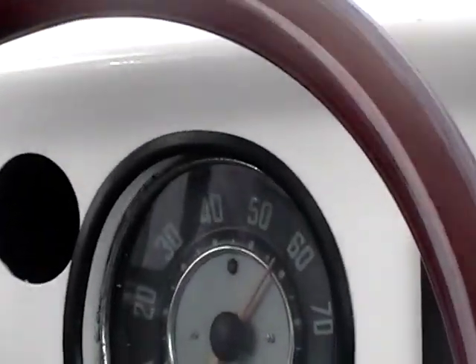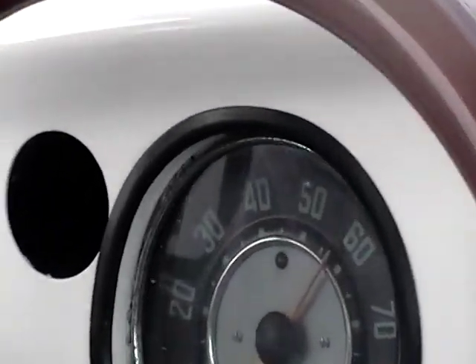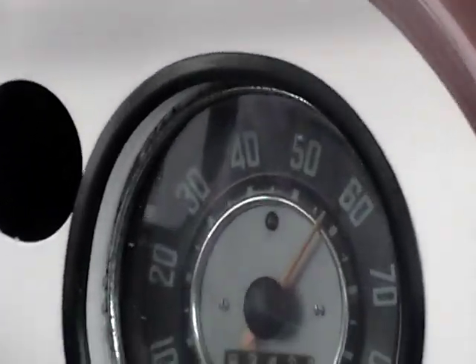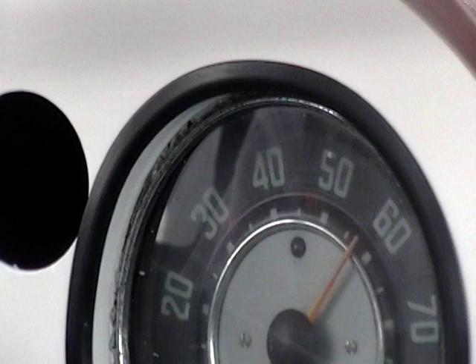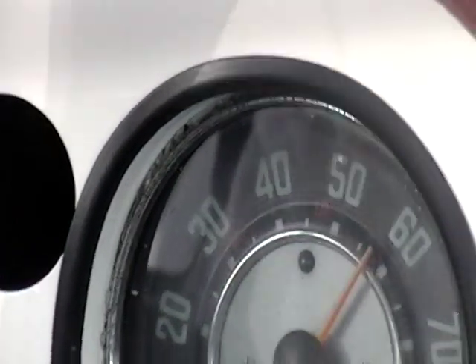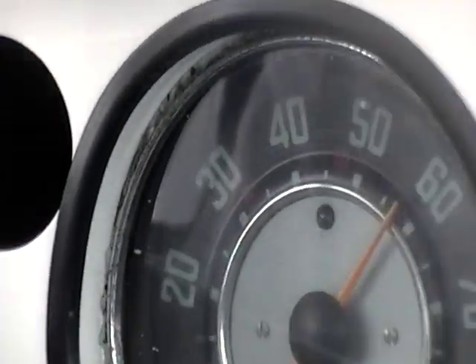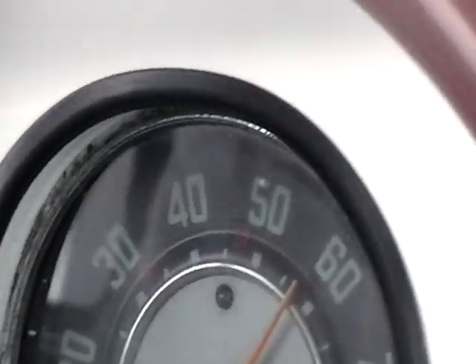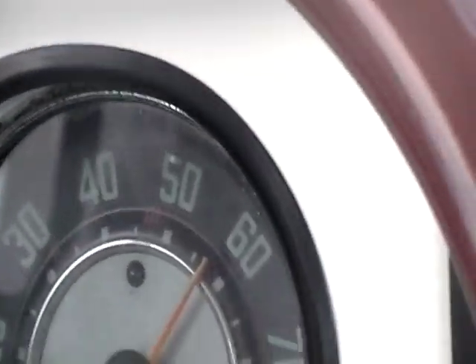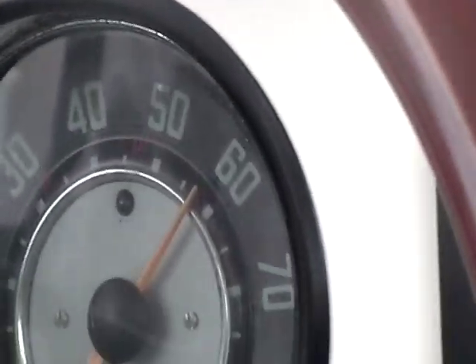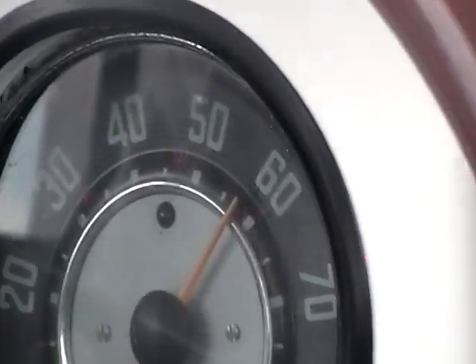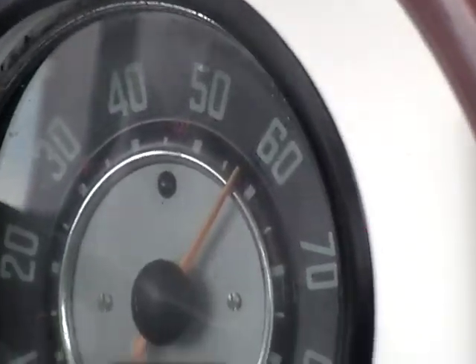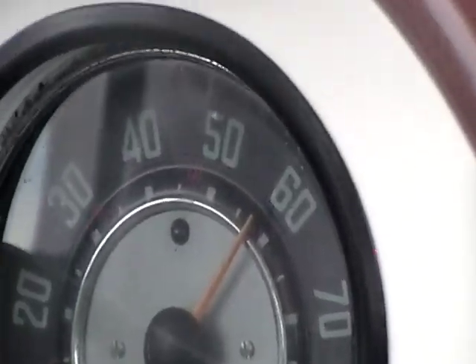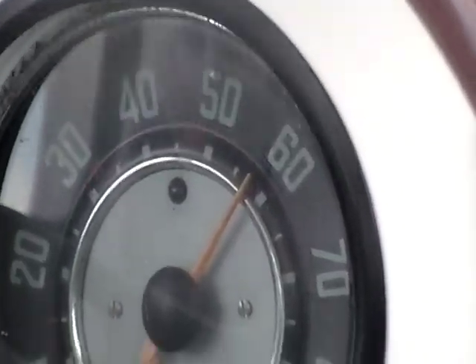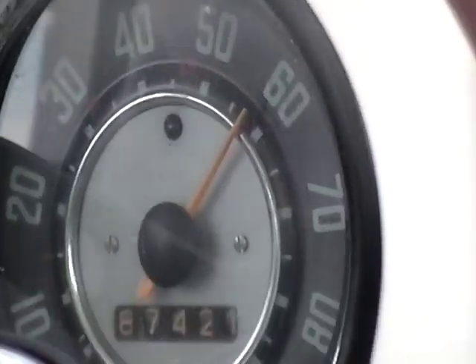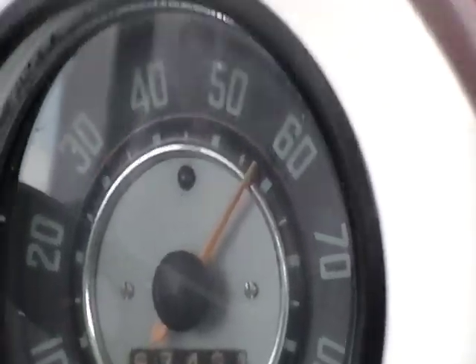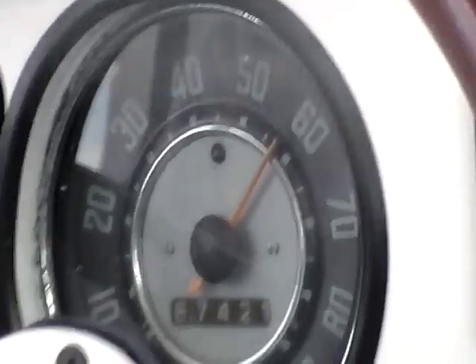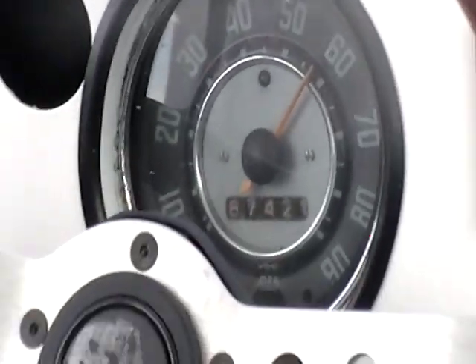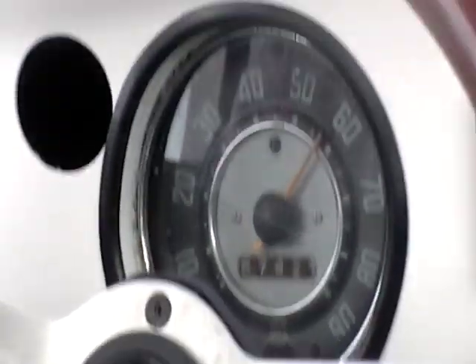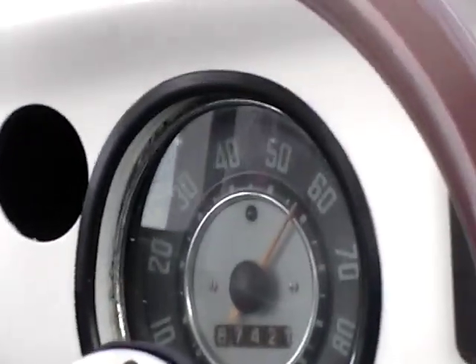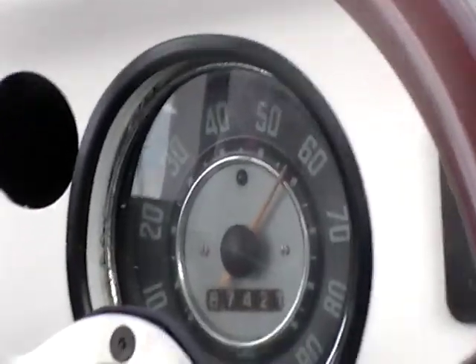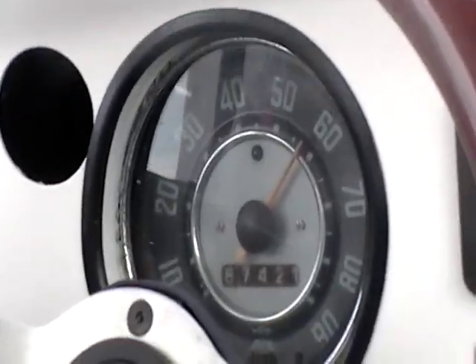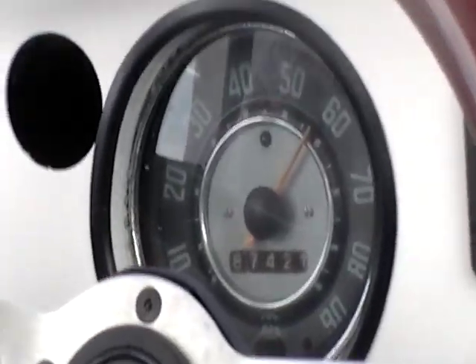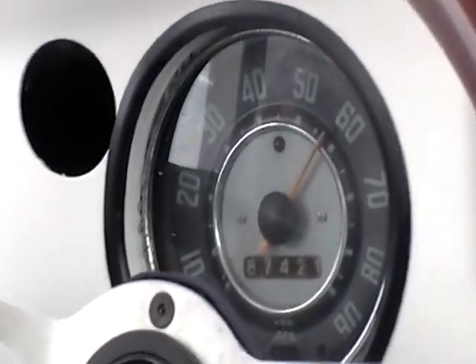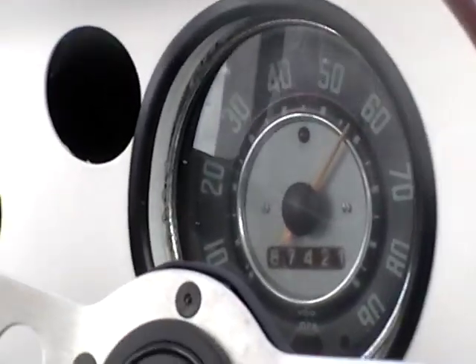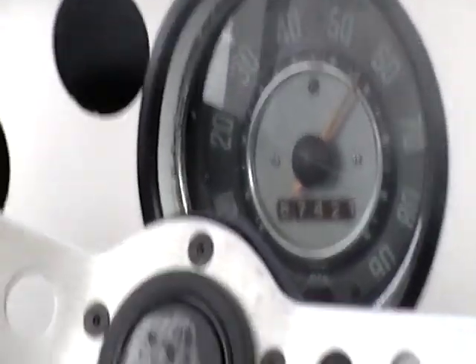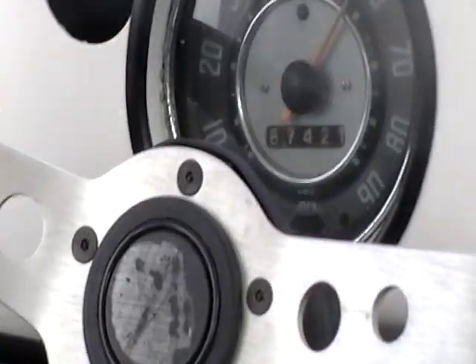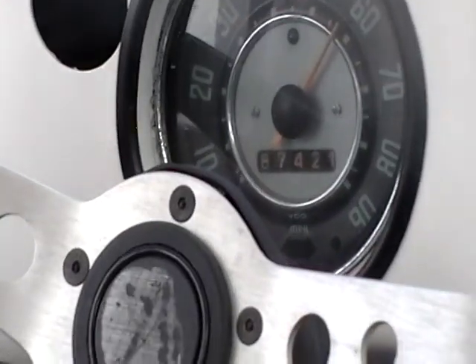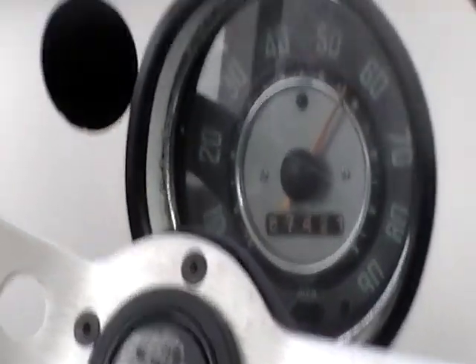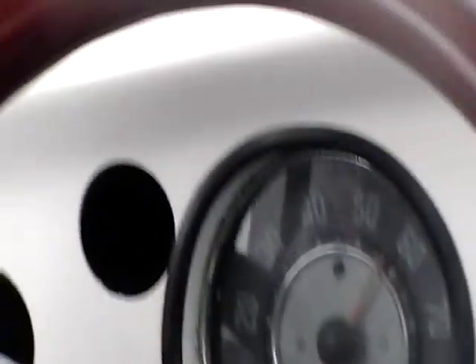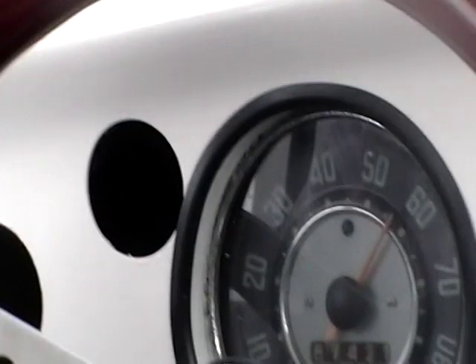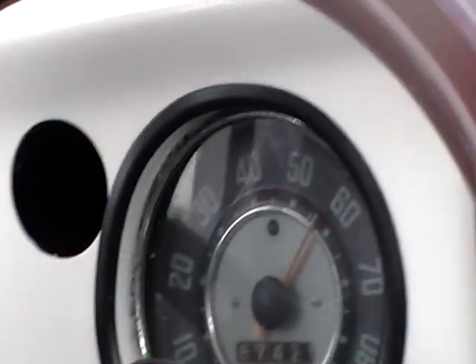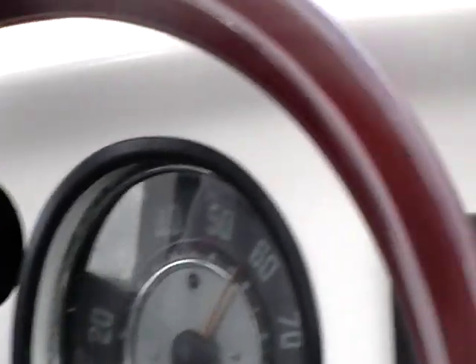We're approaching 60 miles an hour, pulling about 13 and a half kilowatts.